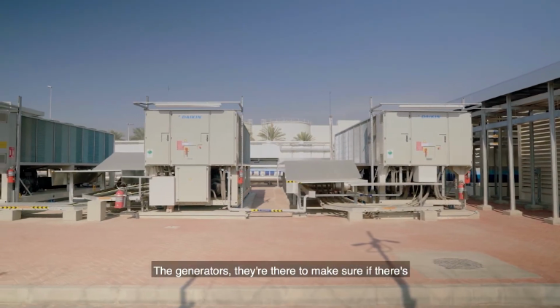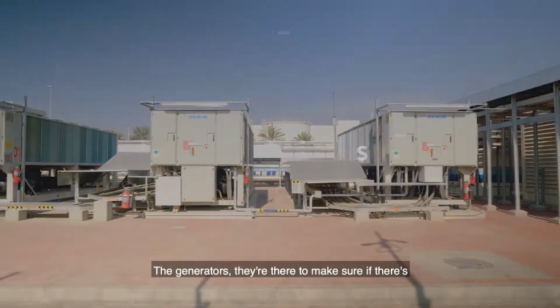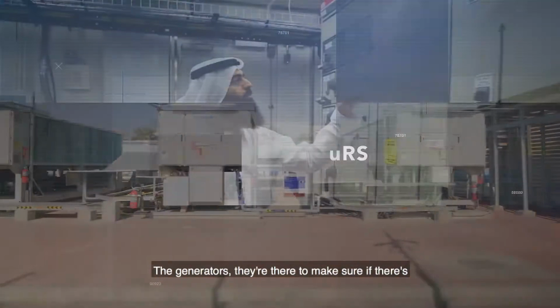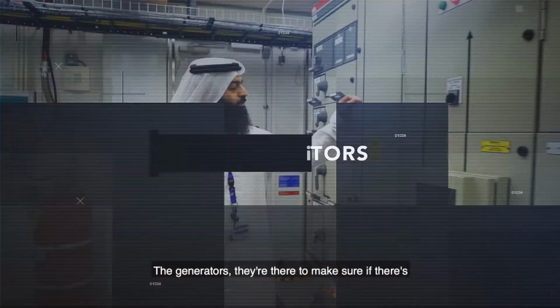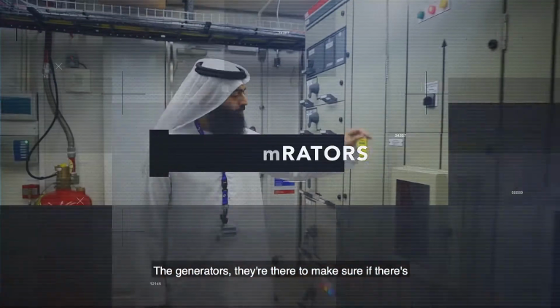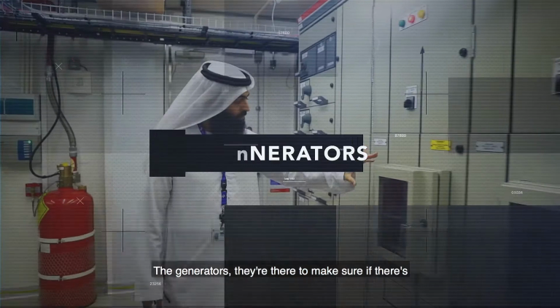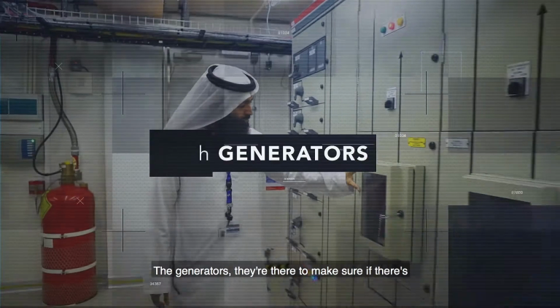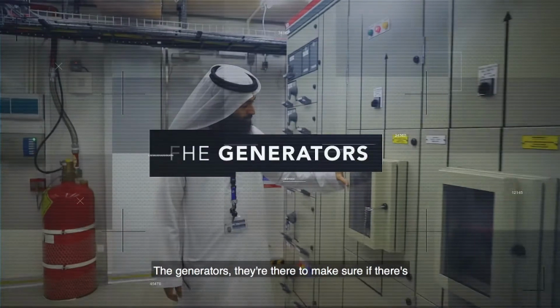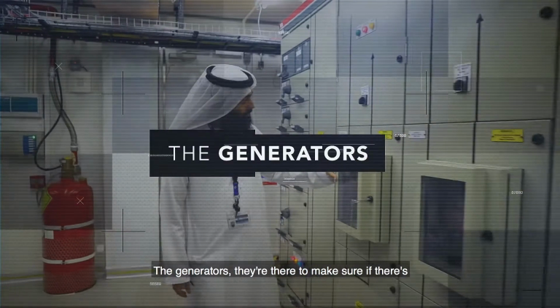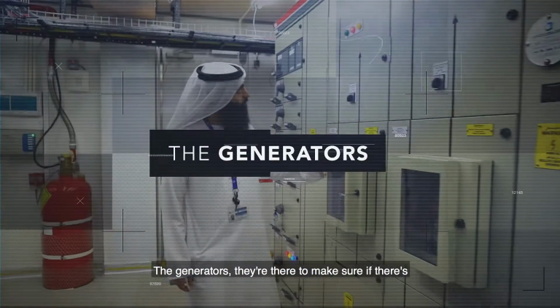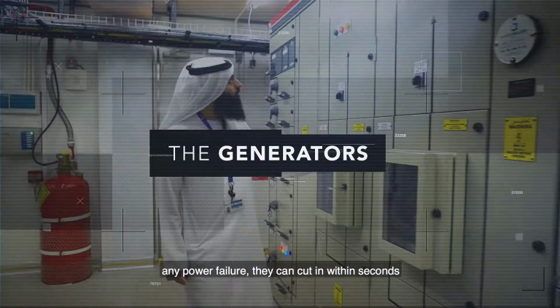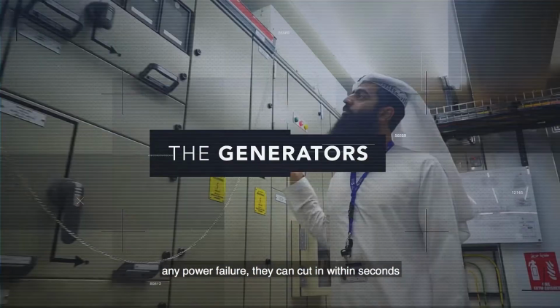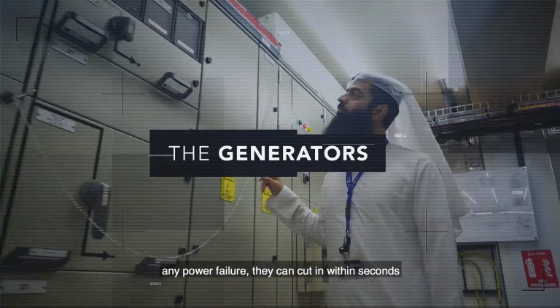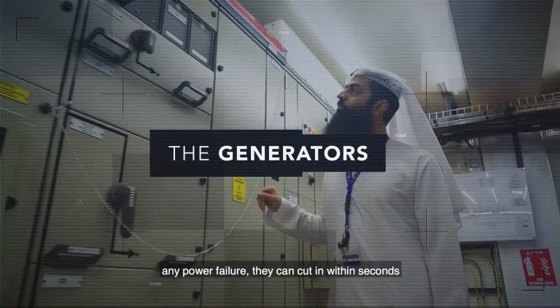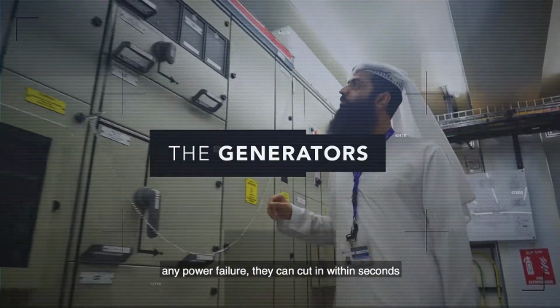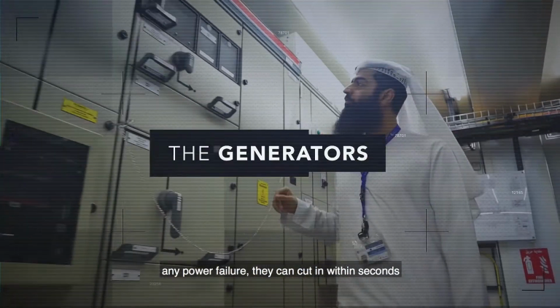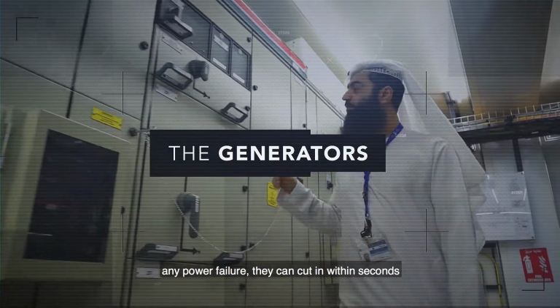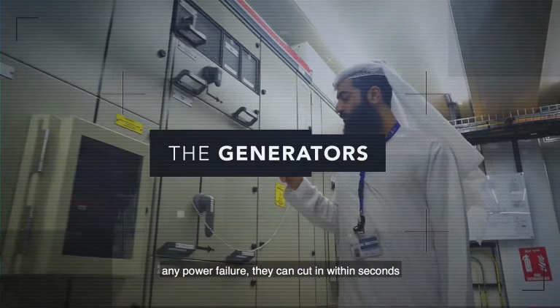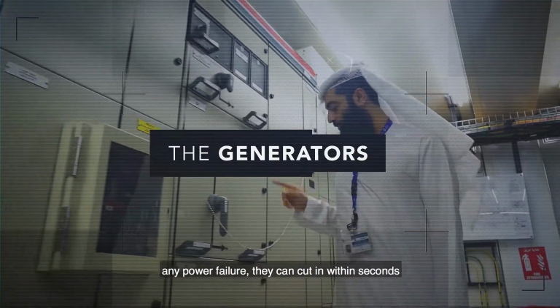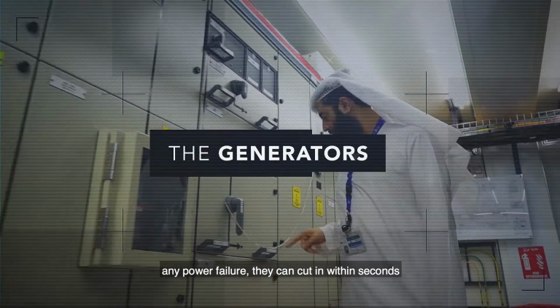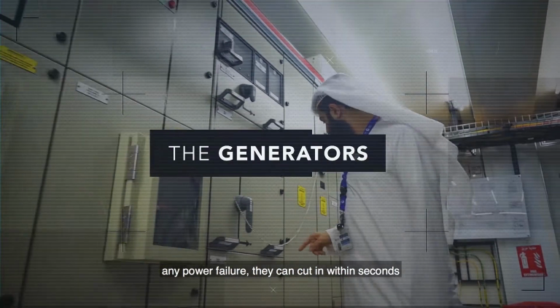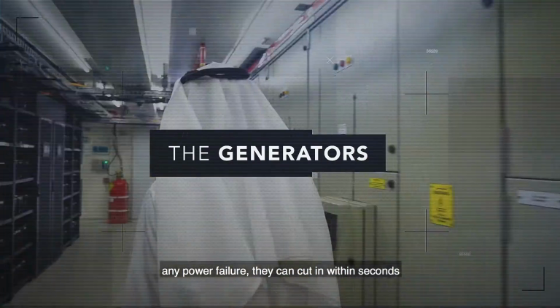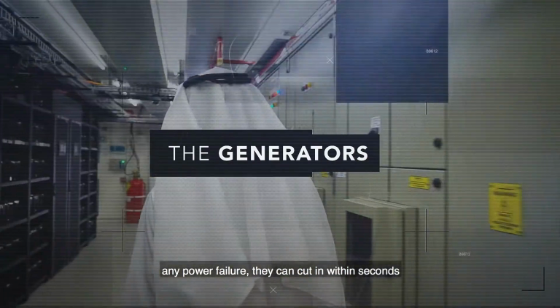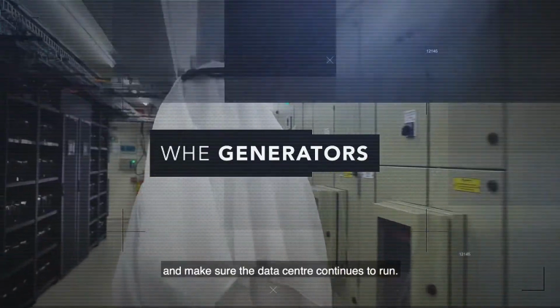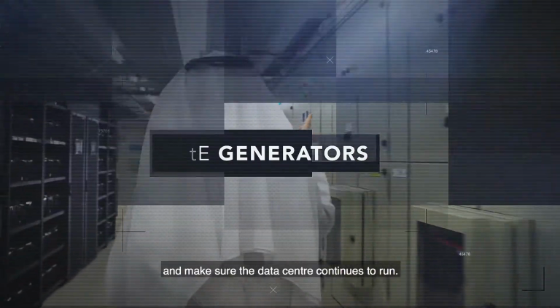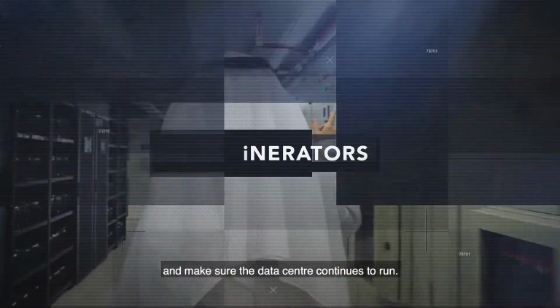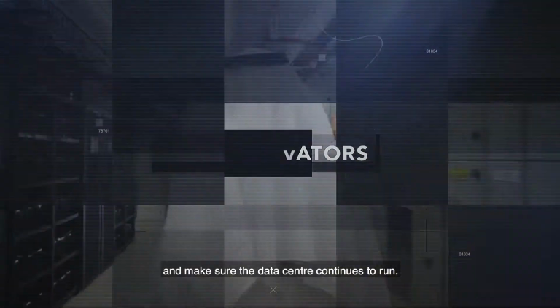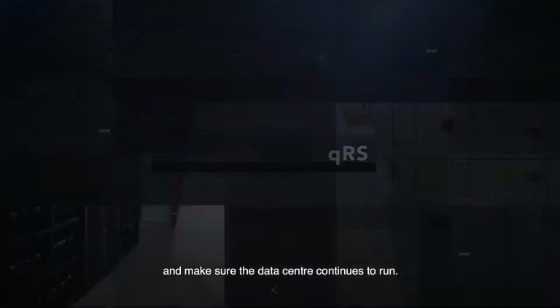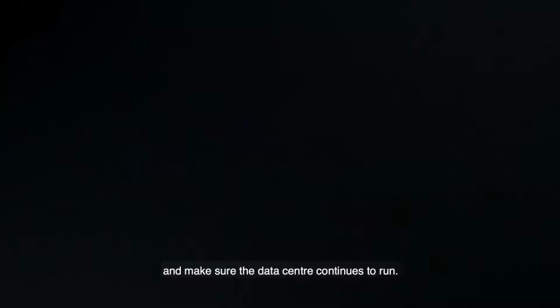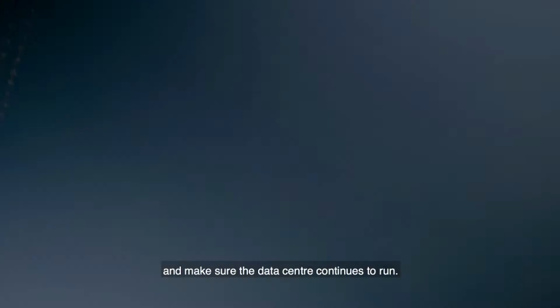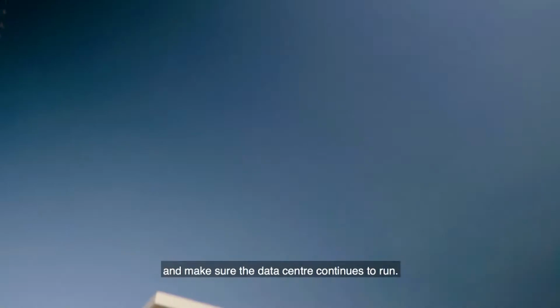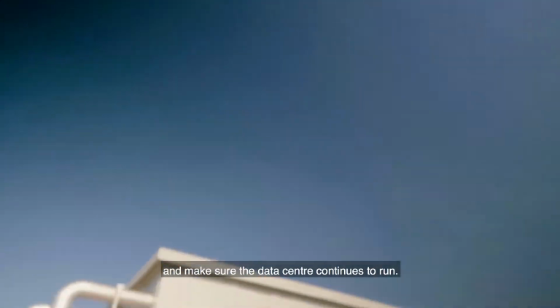The generators are there to make sure that if there's any power failure, they can cut in within seconds and make sure the data center continues to run.